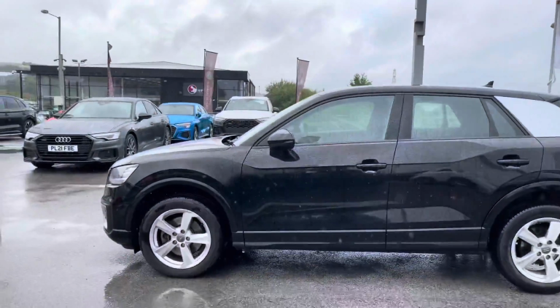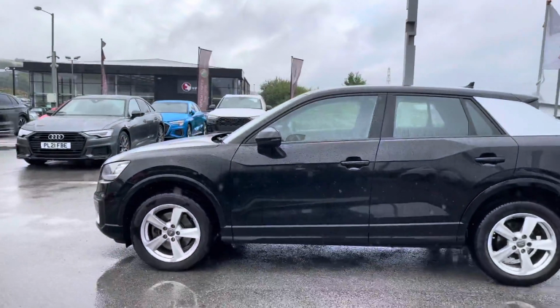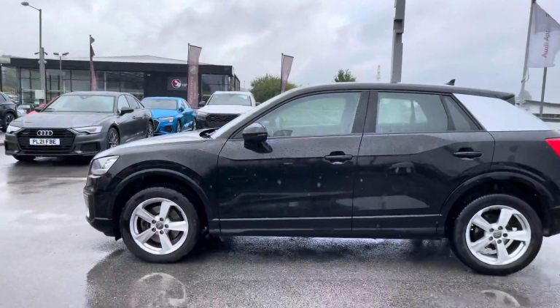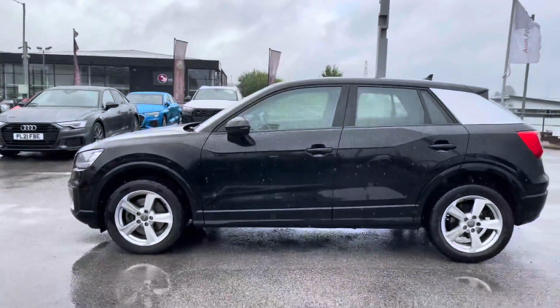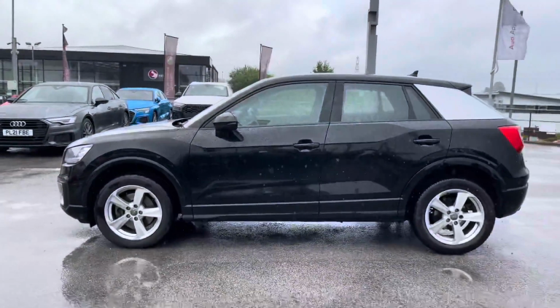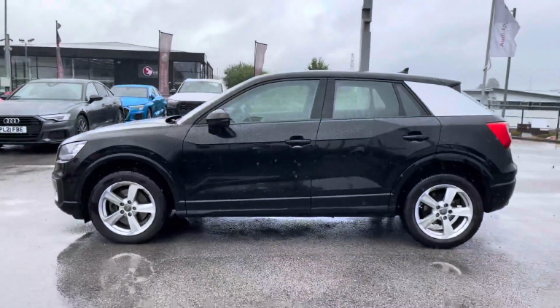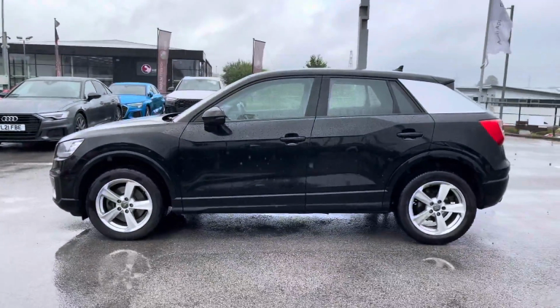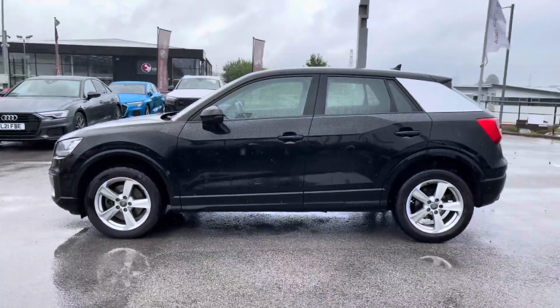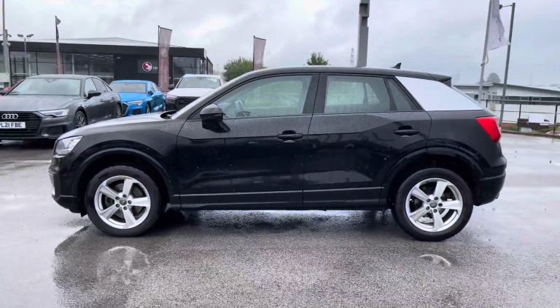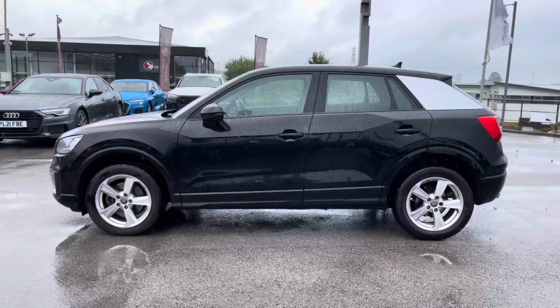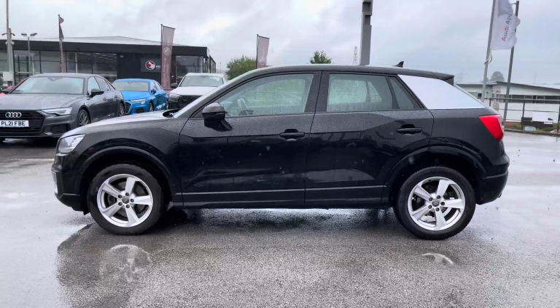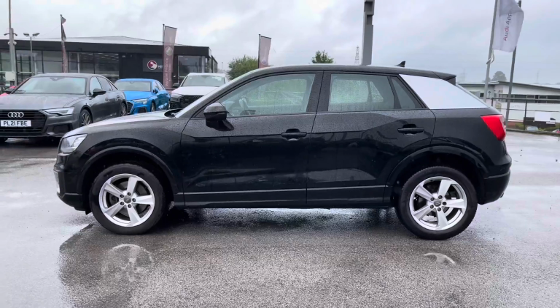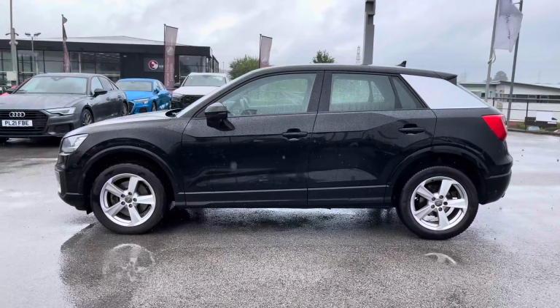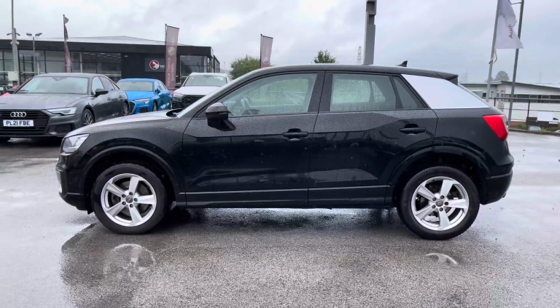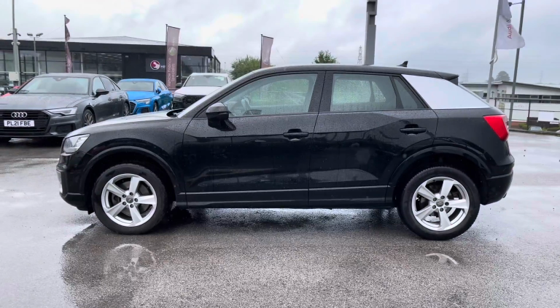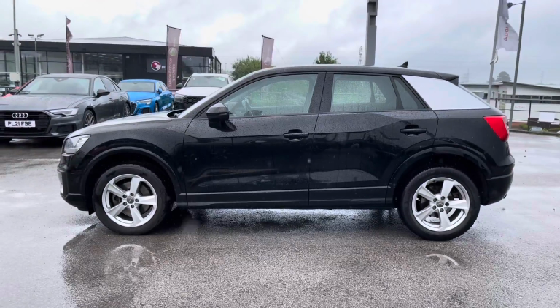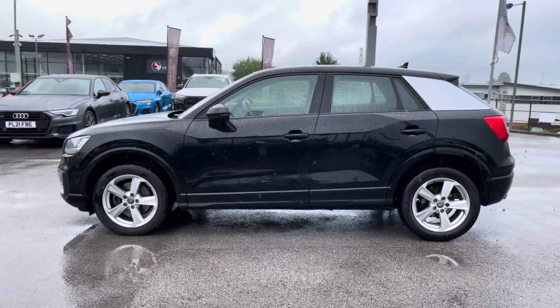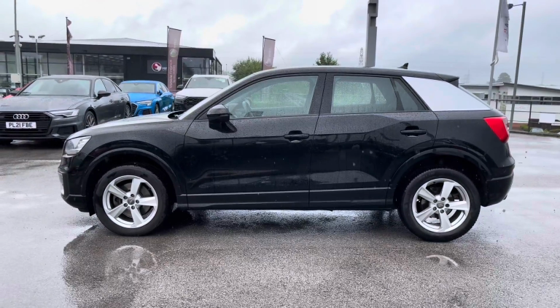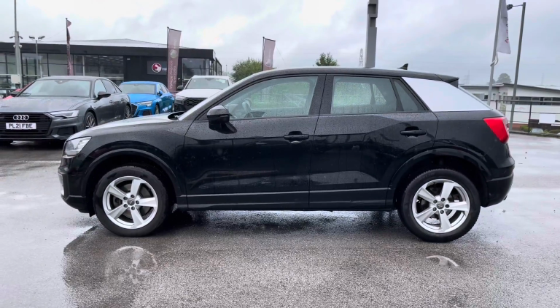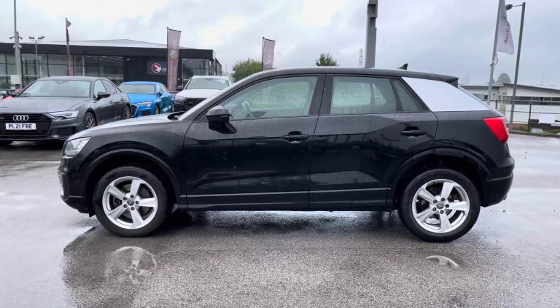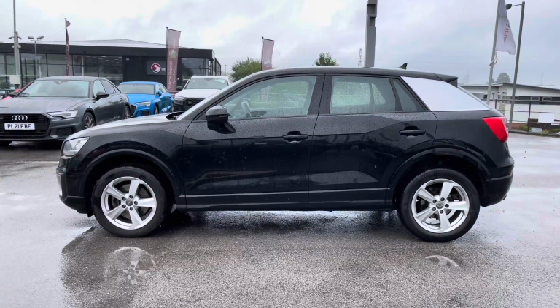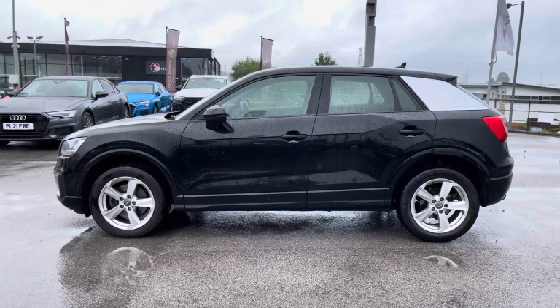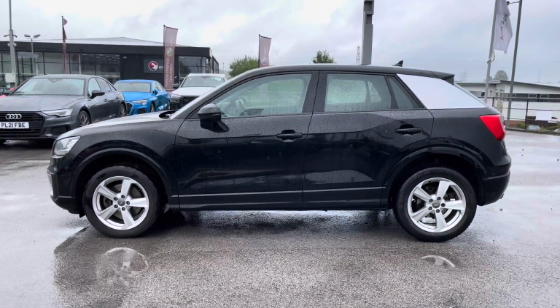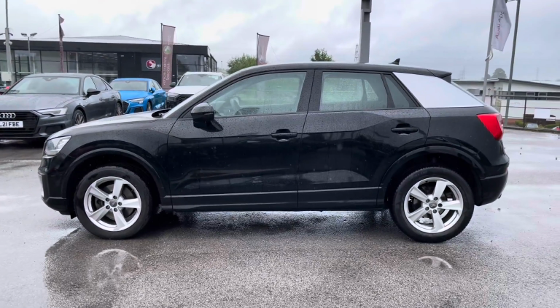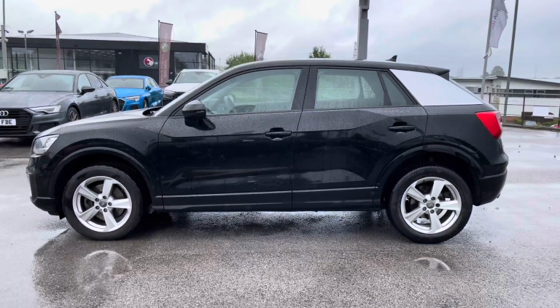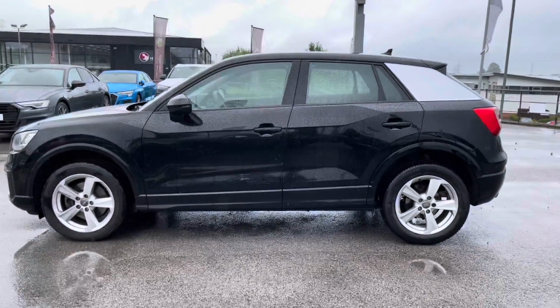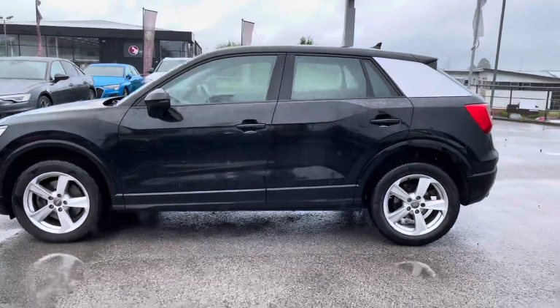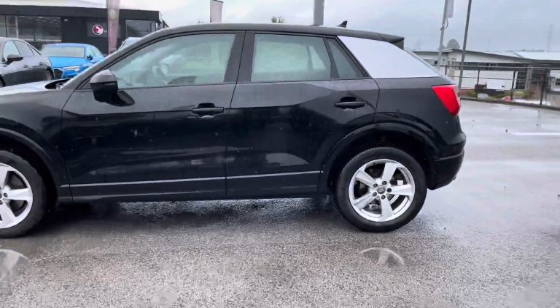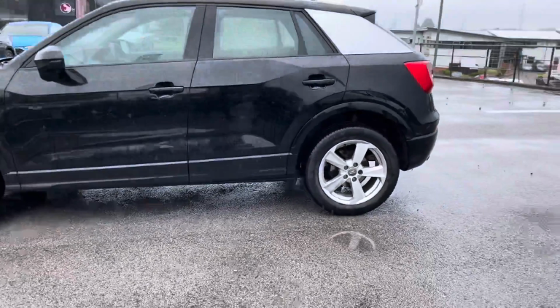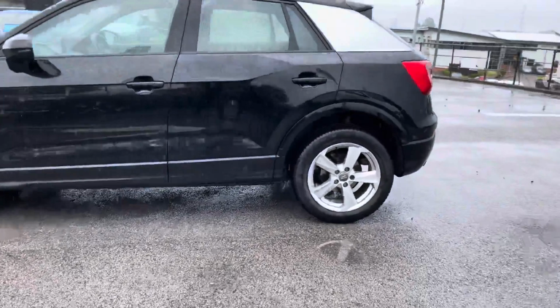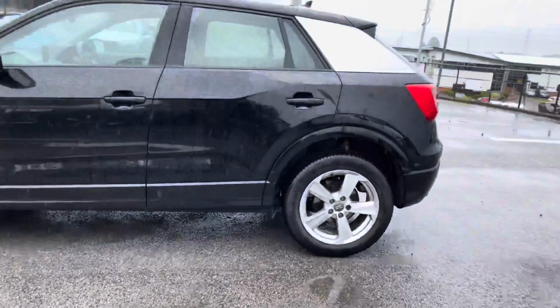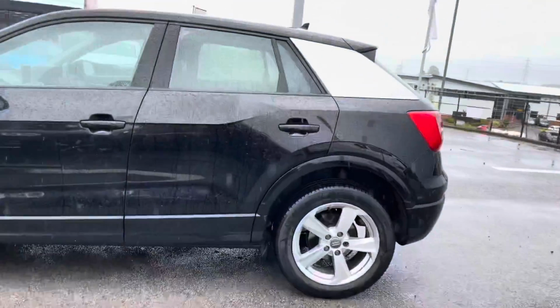This Q2 is finished in the brilliant black colour, which is a solid paint colour, and it looks stunning.